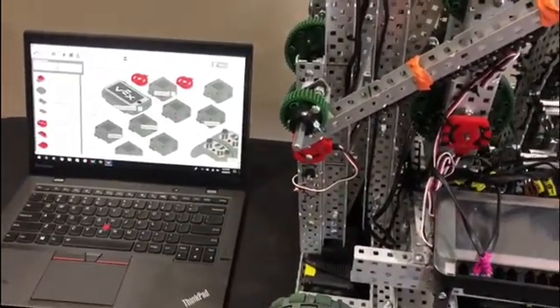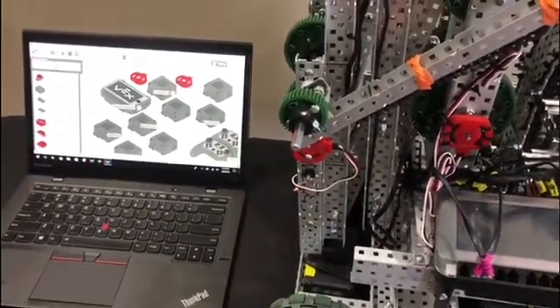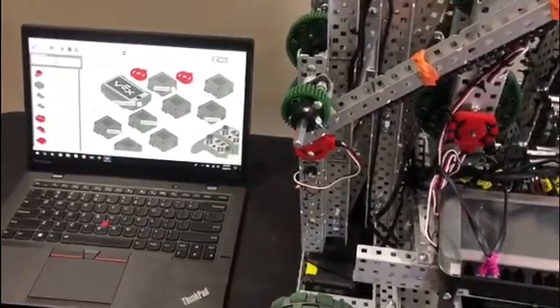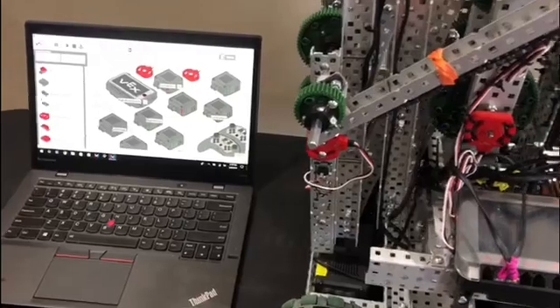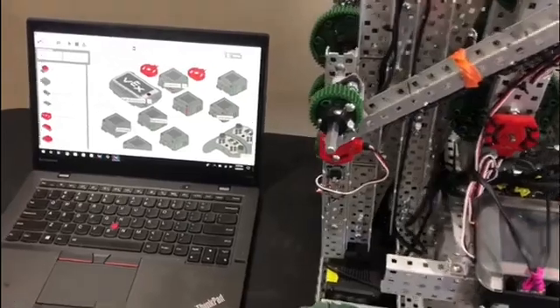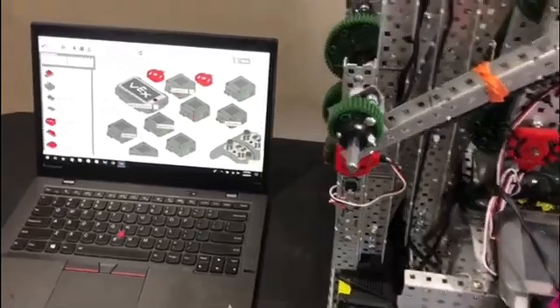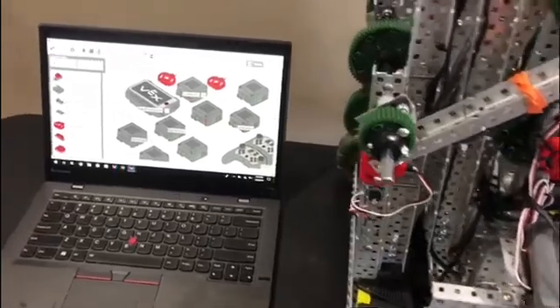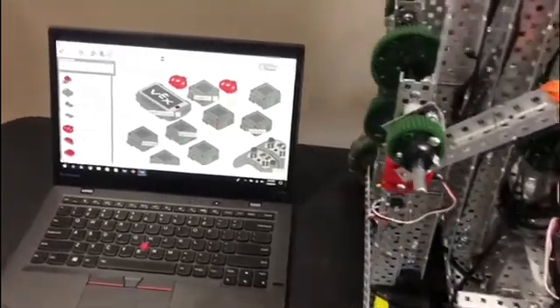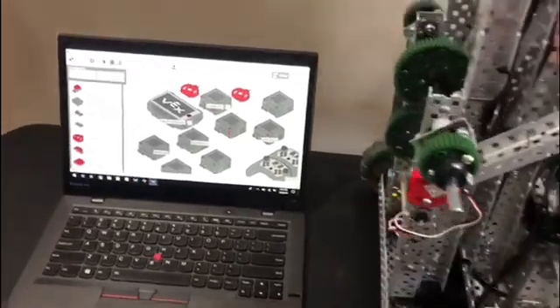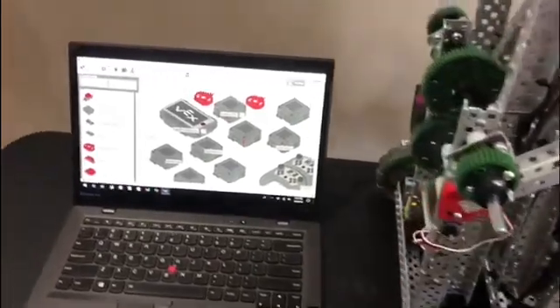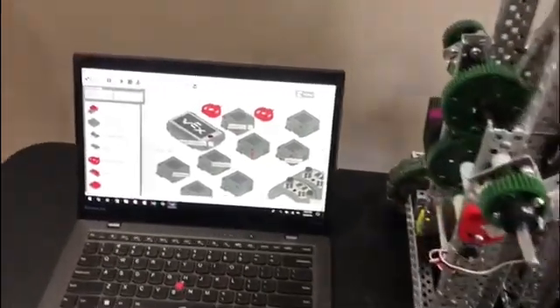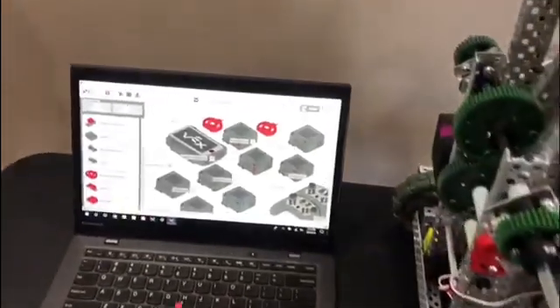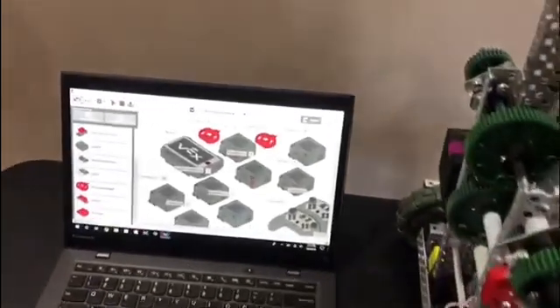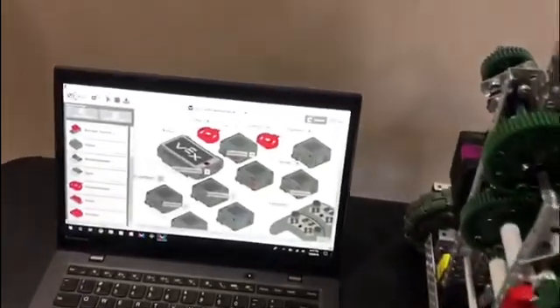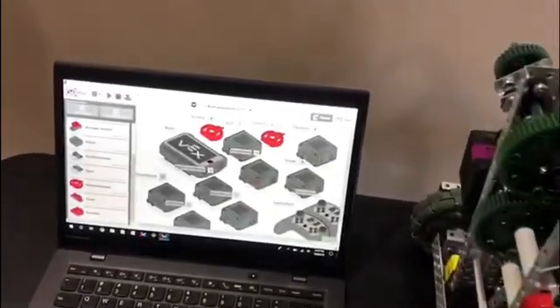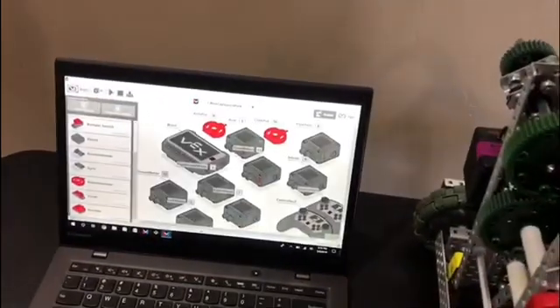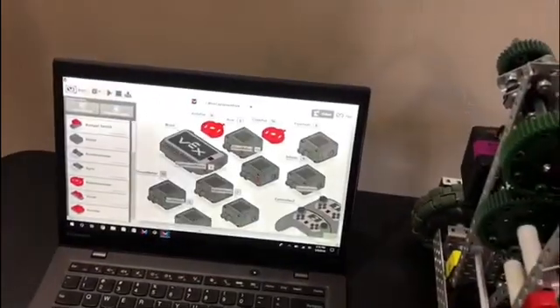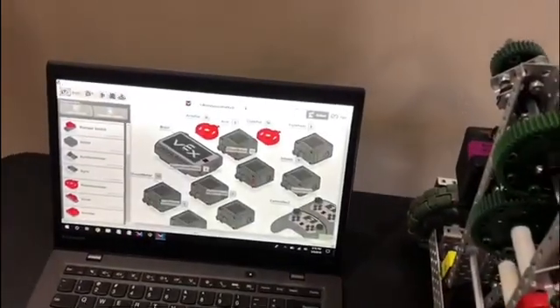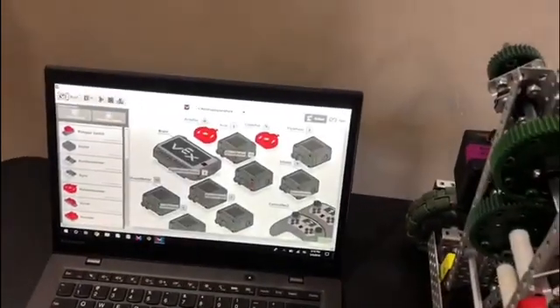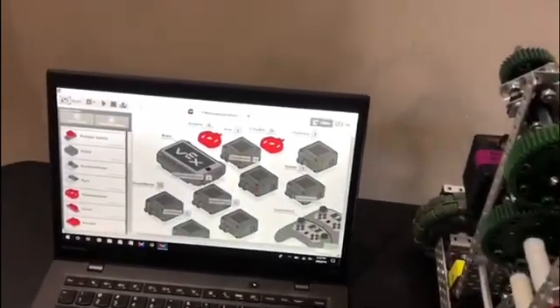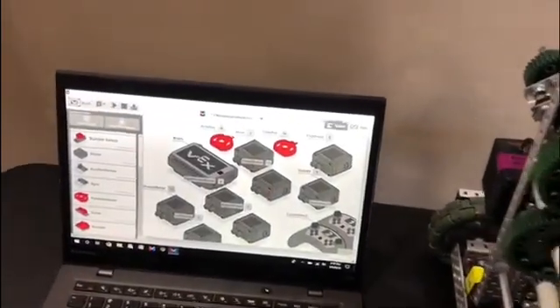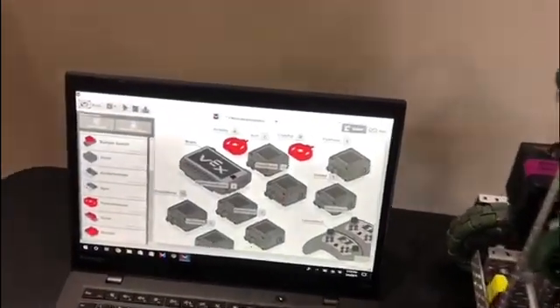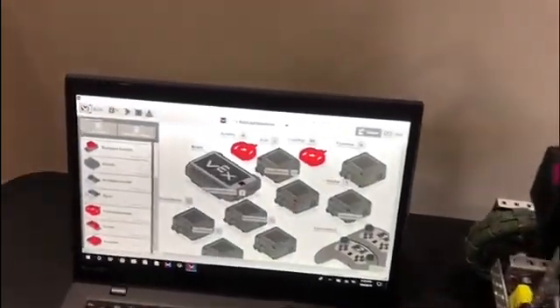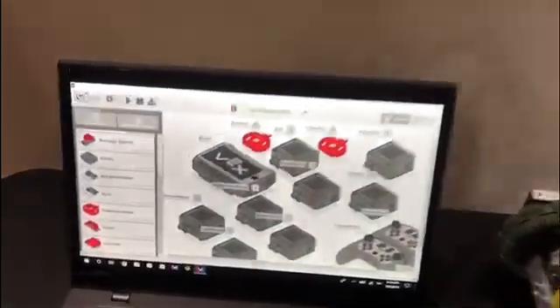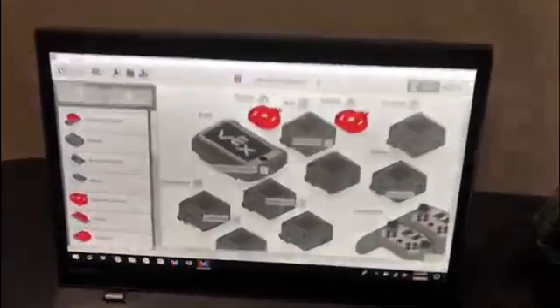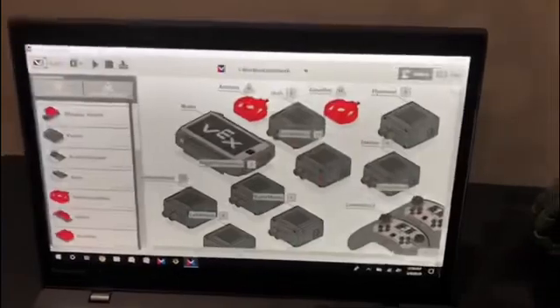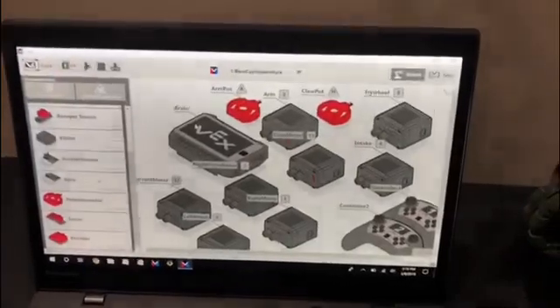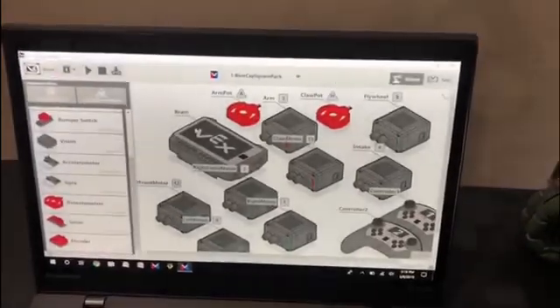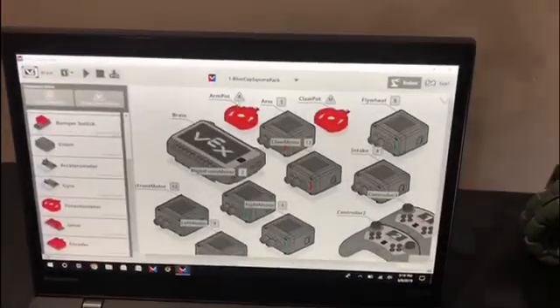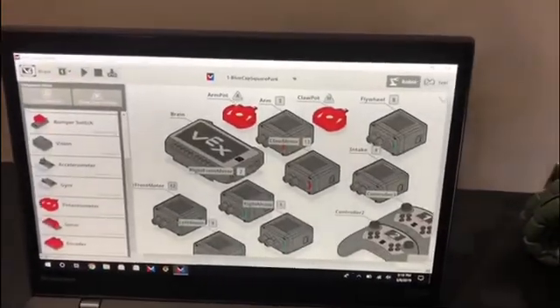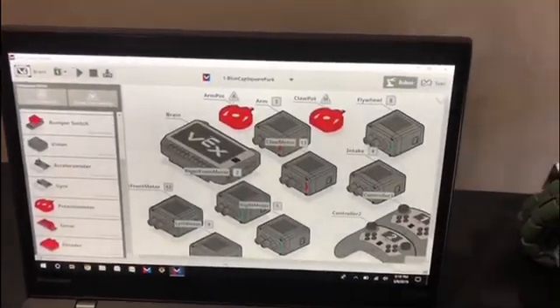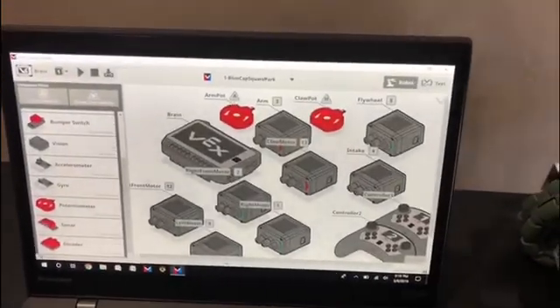Next, you want to get started in the program. First, you want to get this potentiometer and drag it into the configuration page.